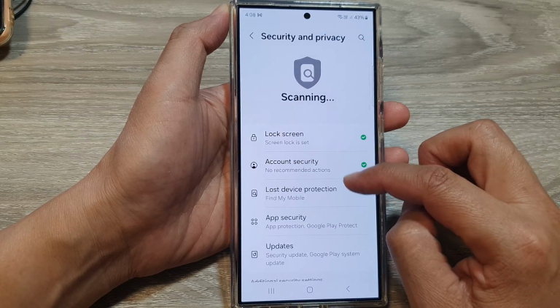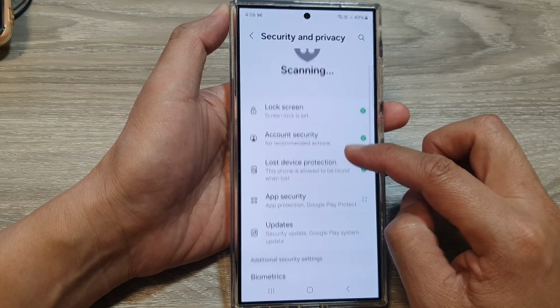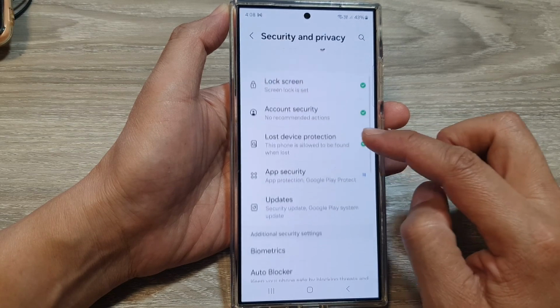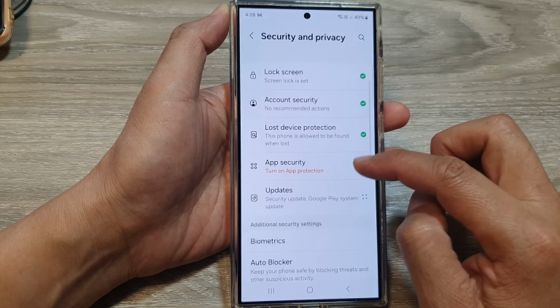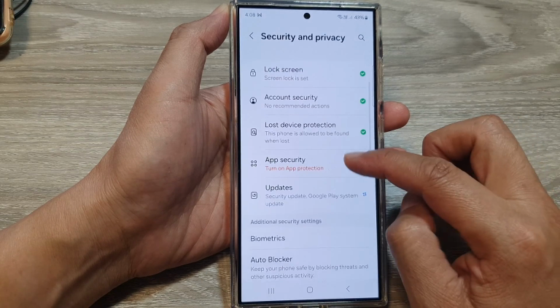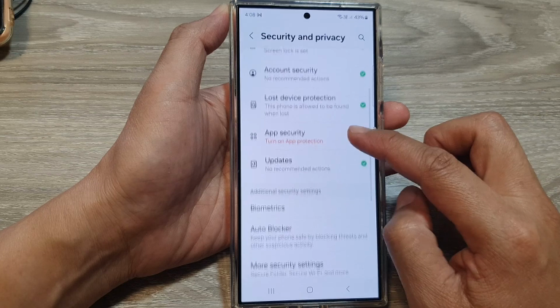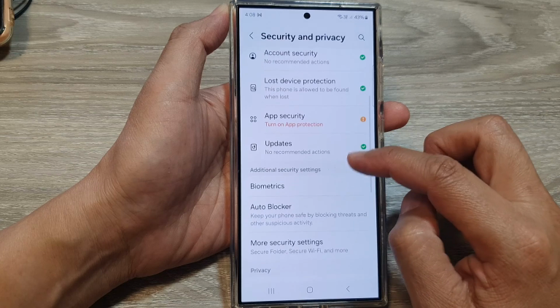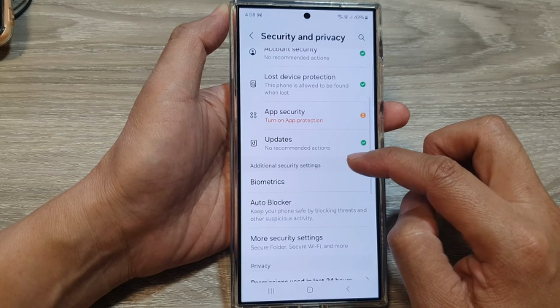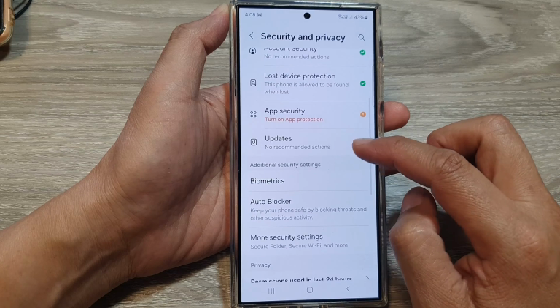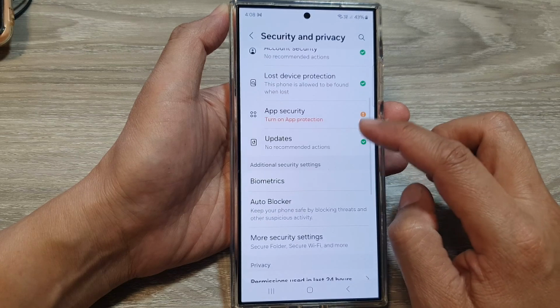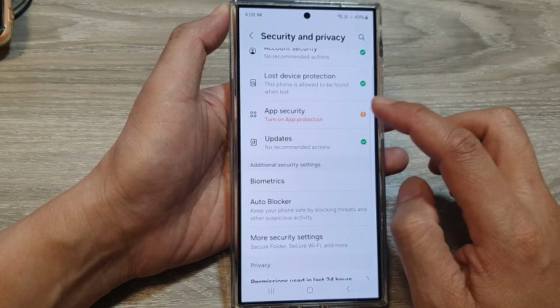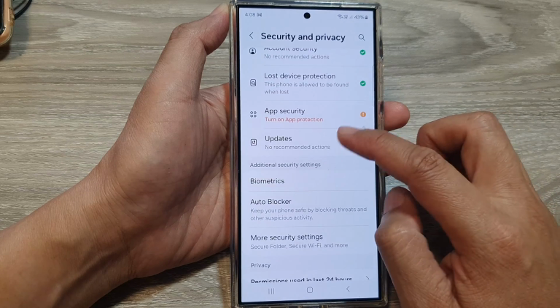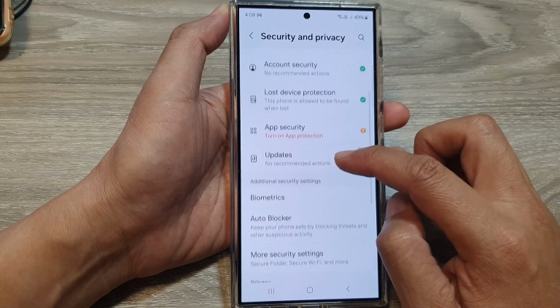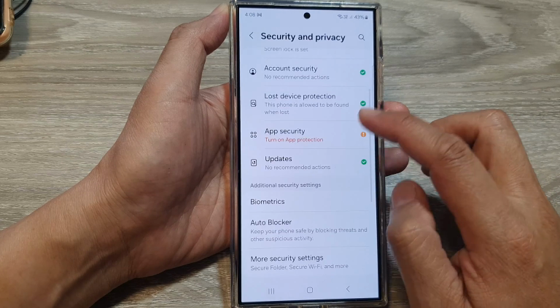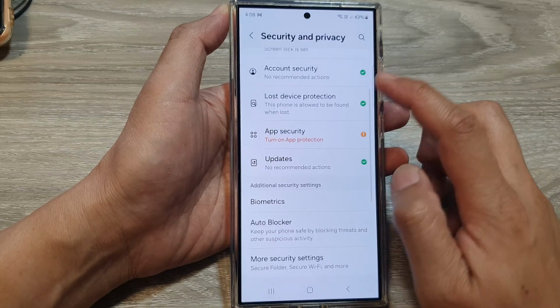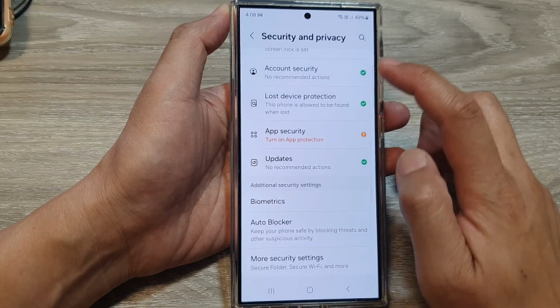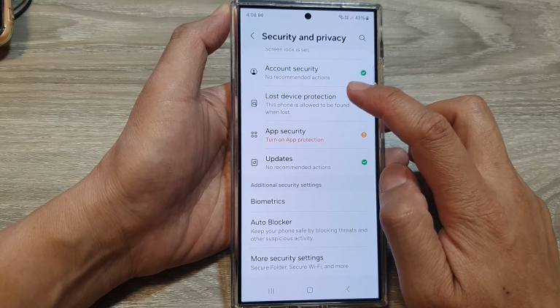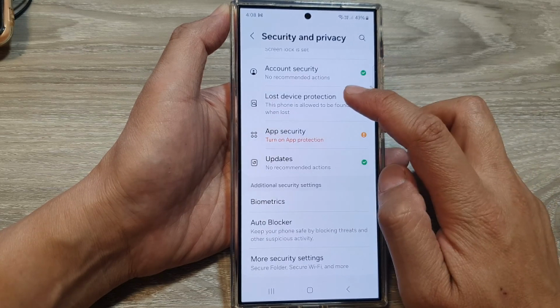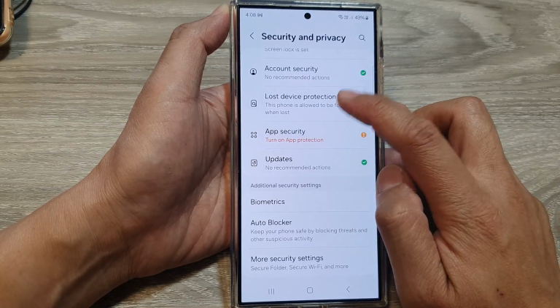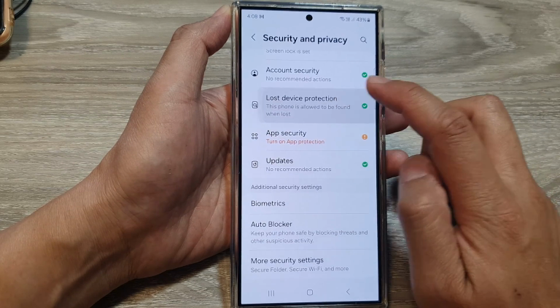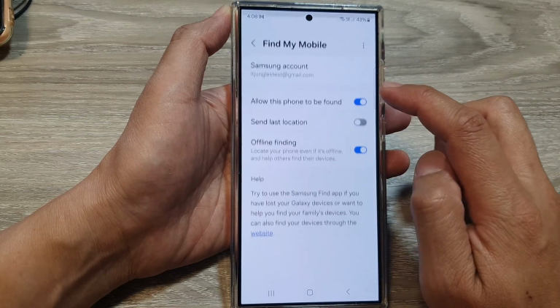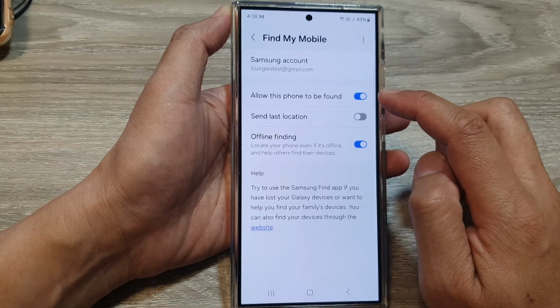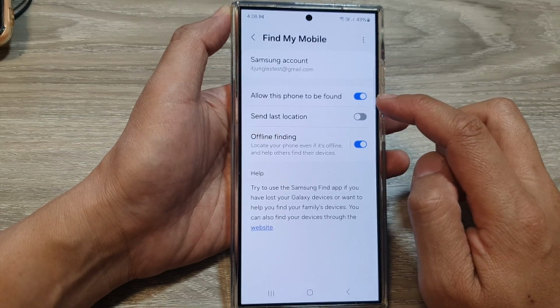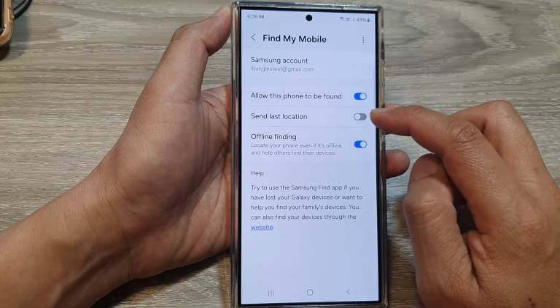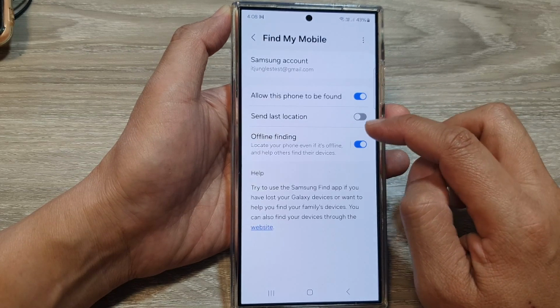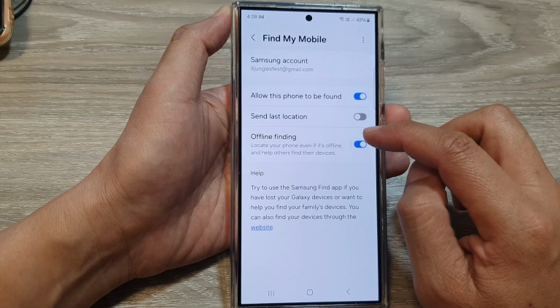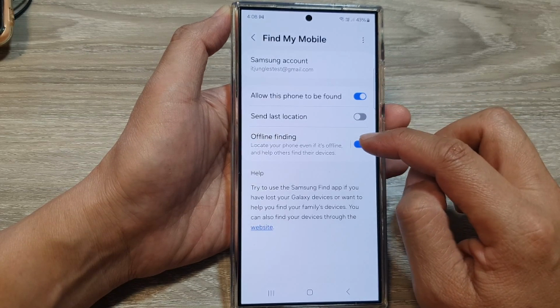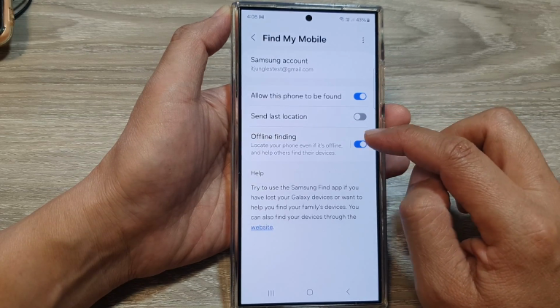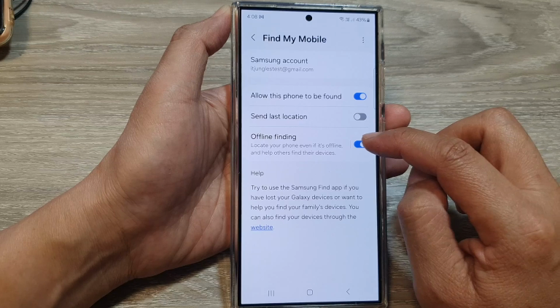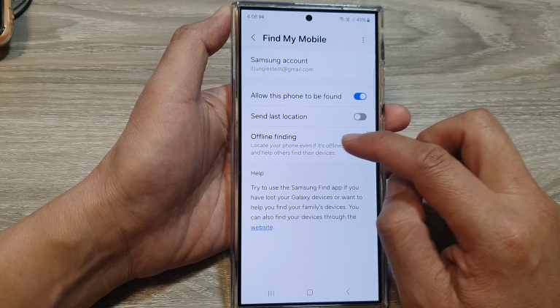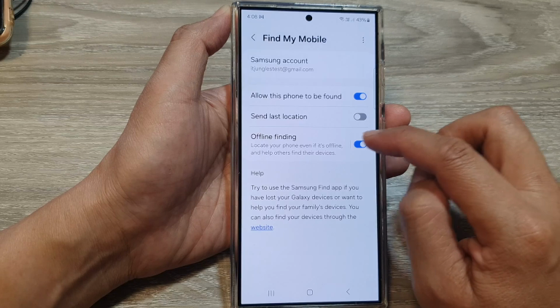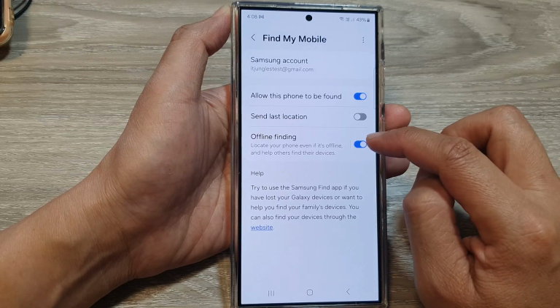After that, scroll down and tap on Lost Device Protection. In here, tap on Offline Finding.